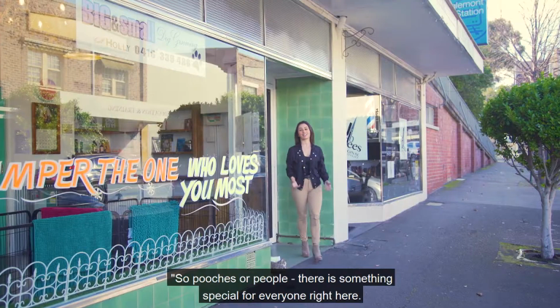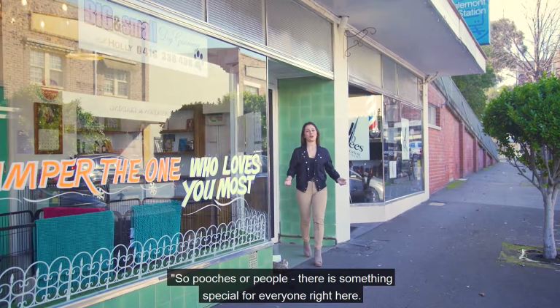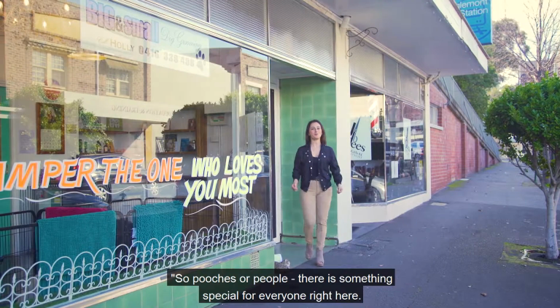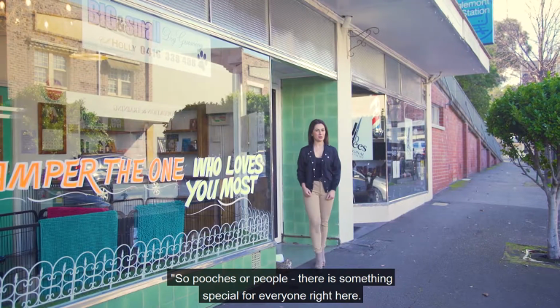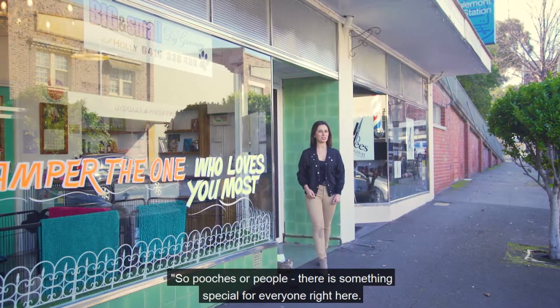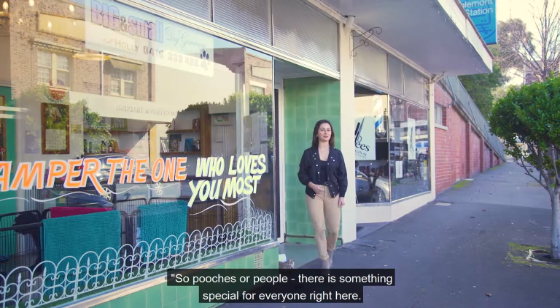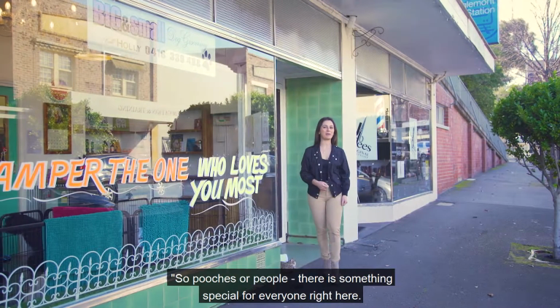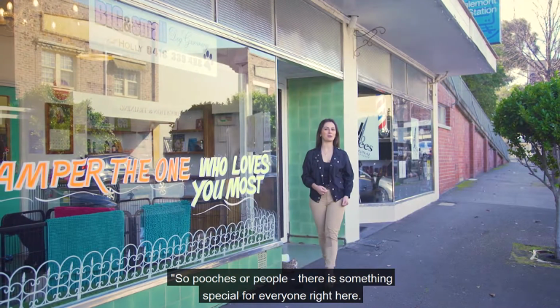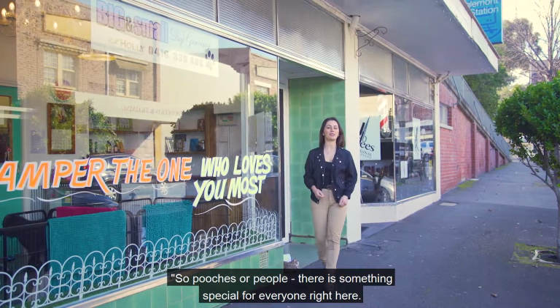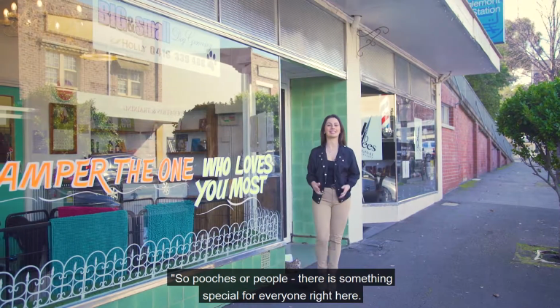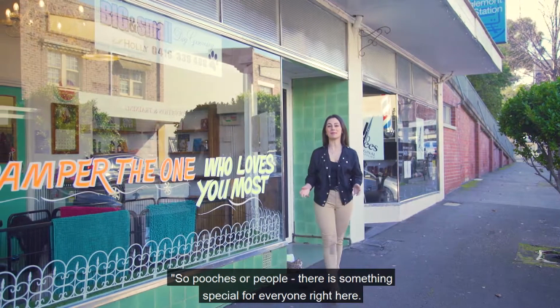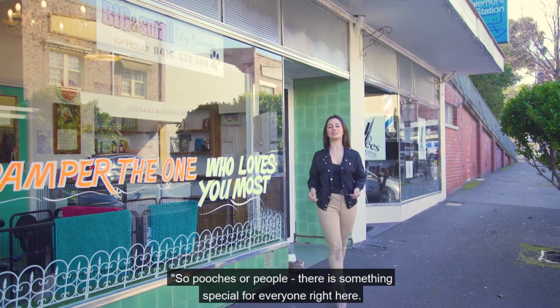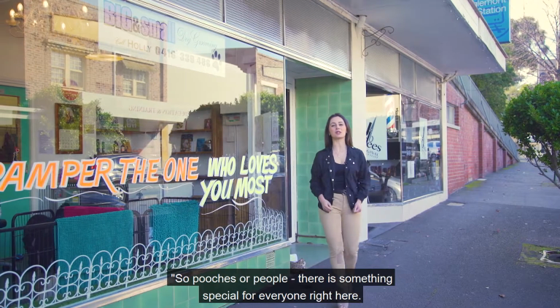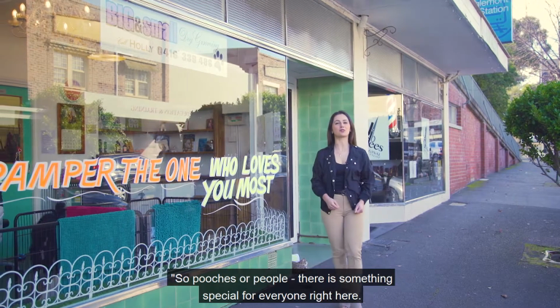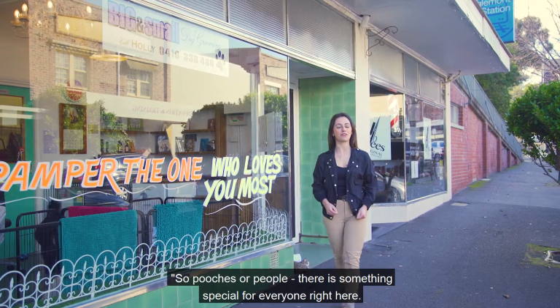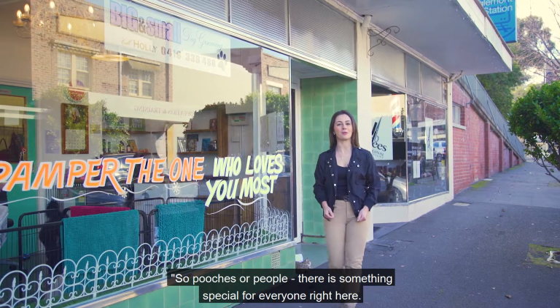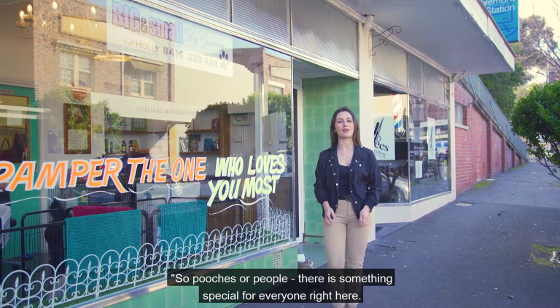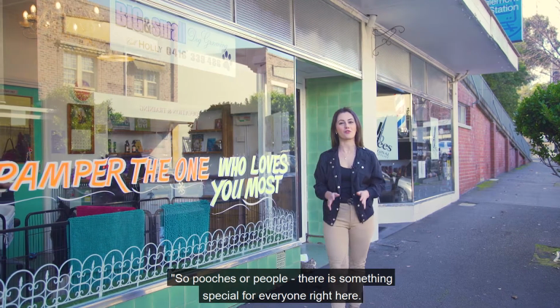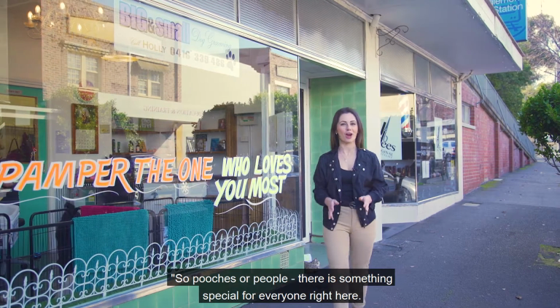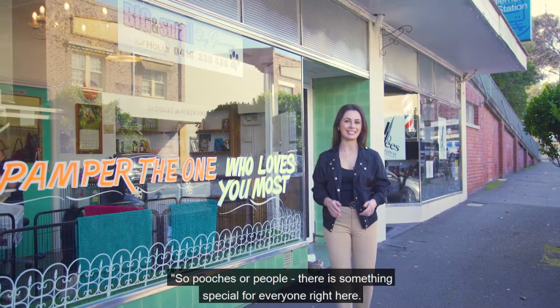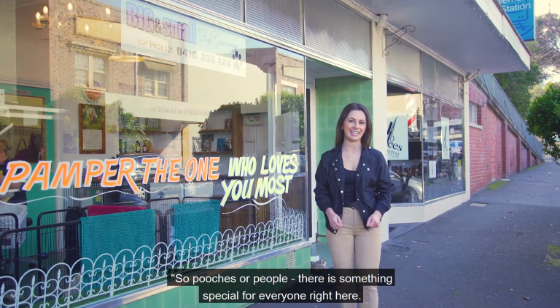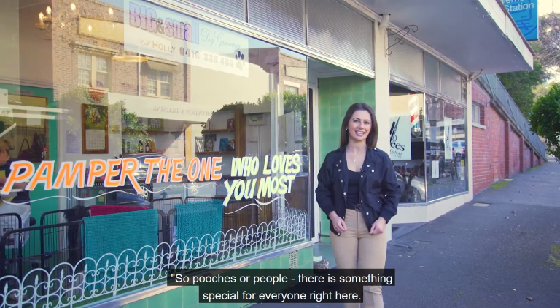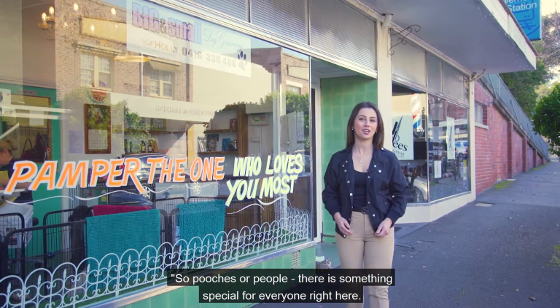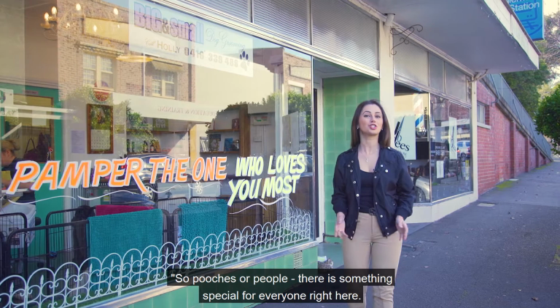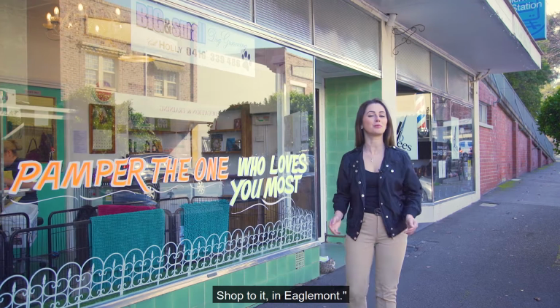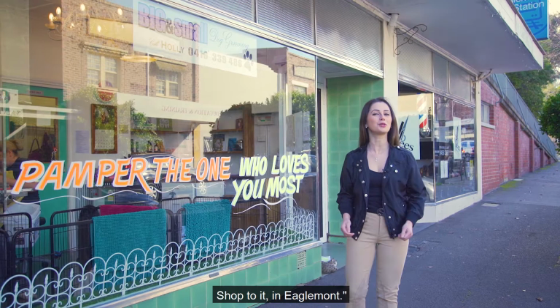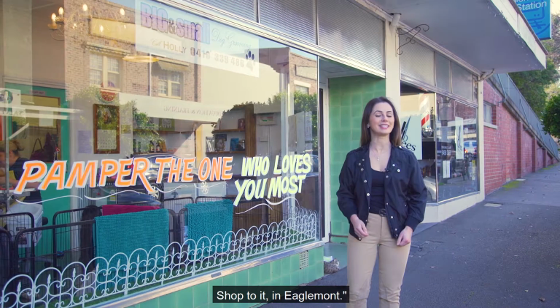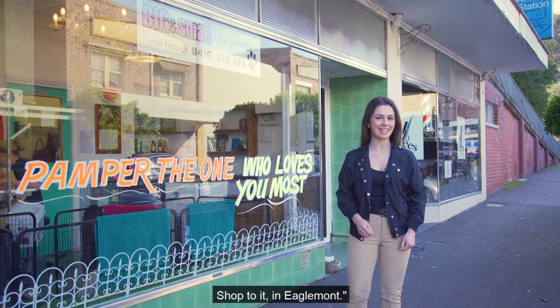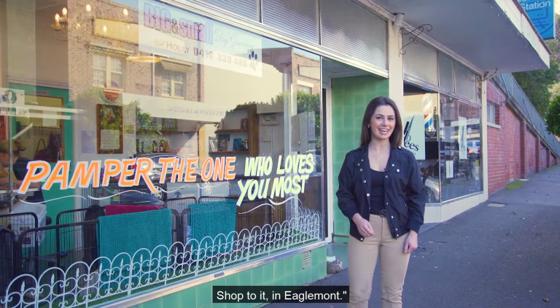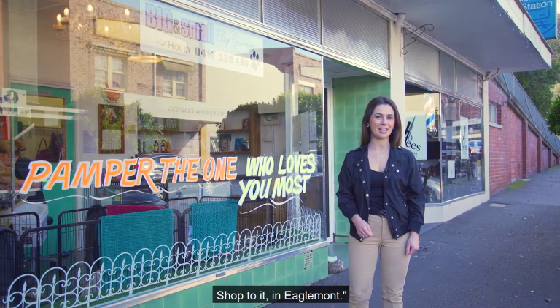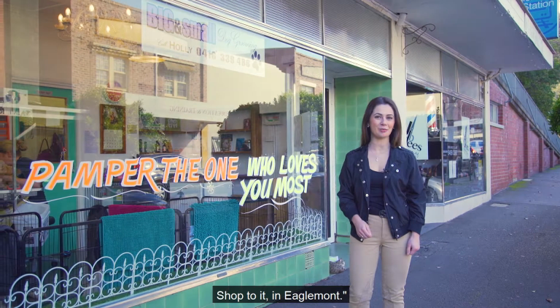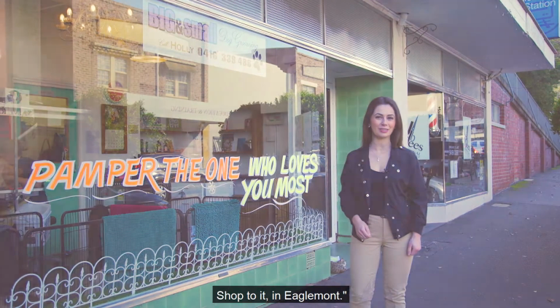So pooches or people, there's something special for everyone right here. Shop to it in Eaglemont.